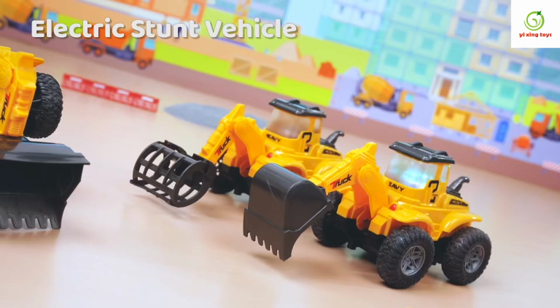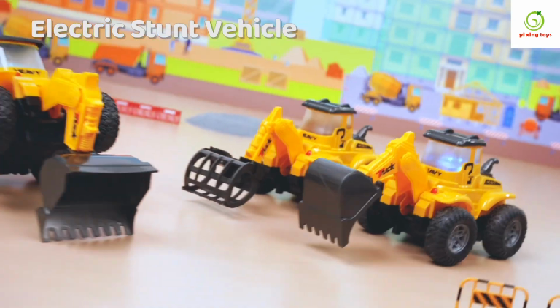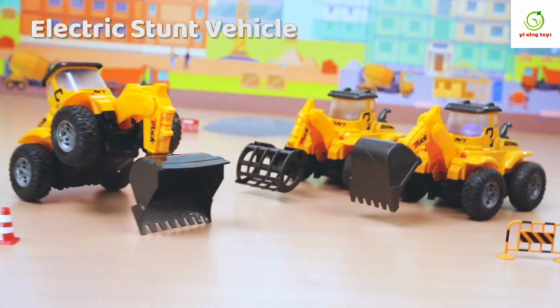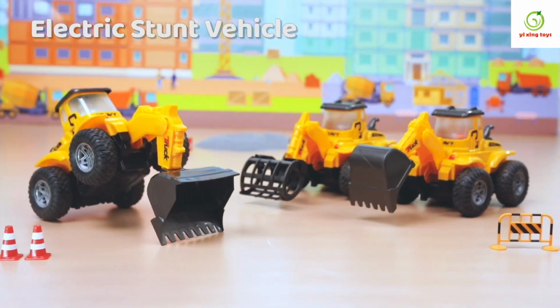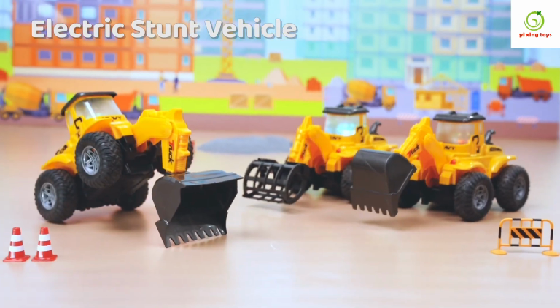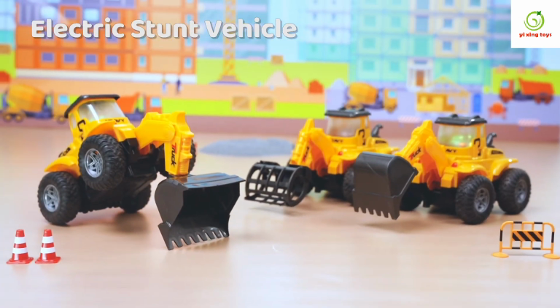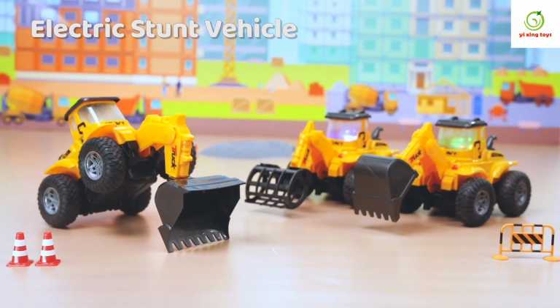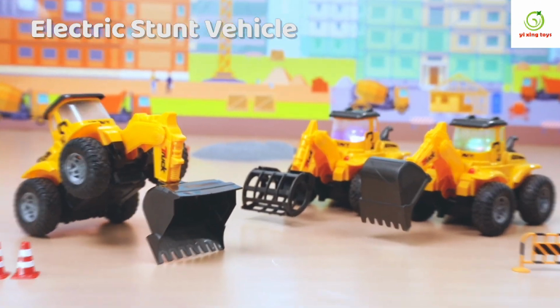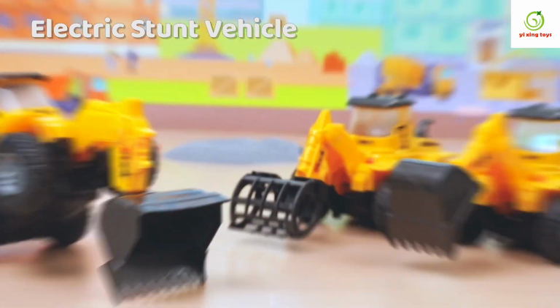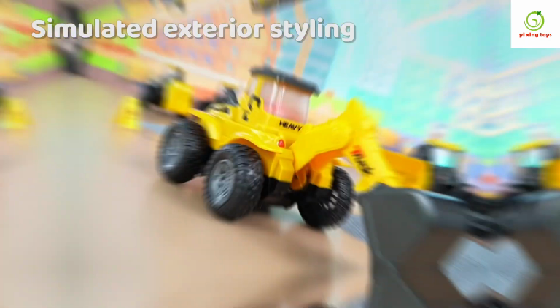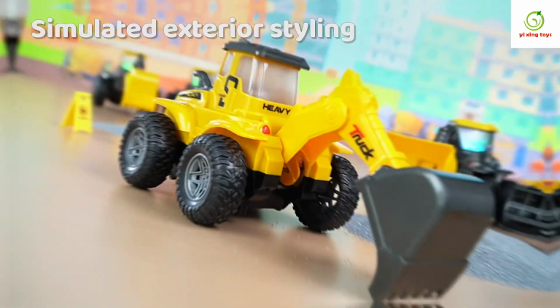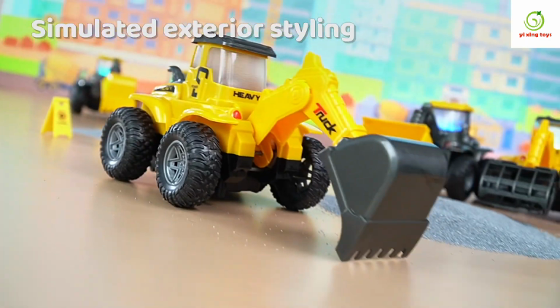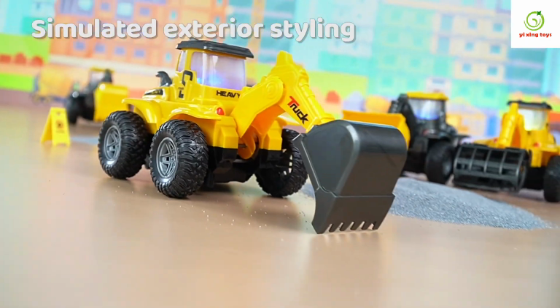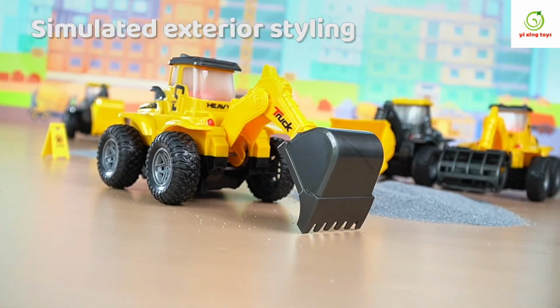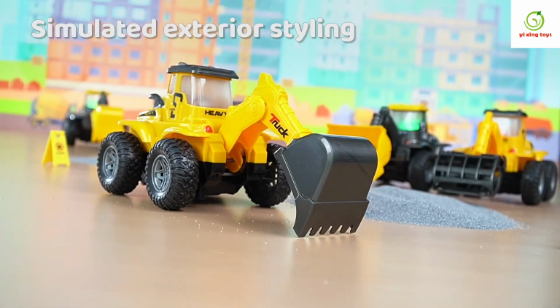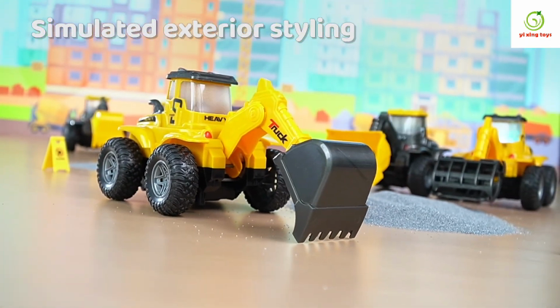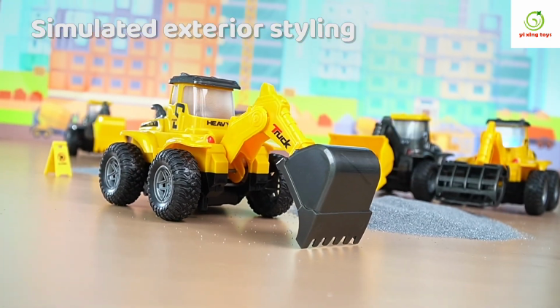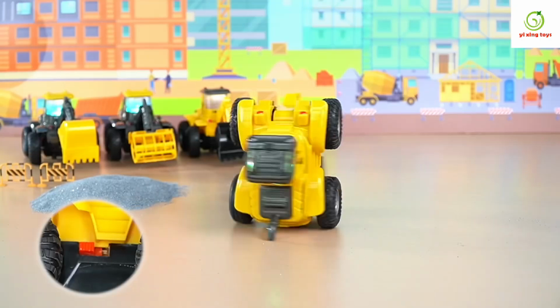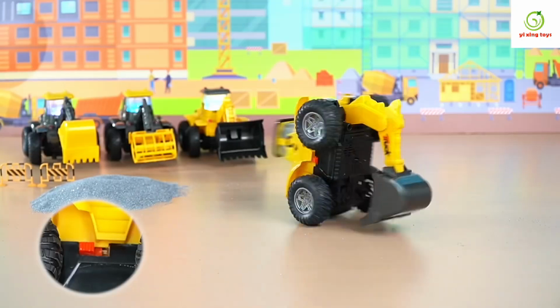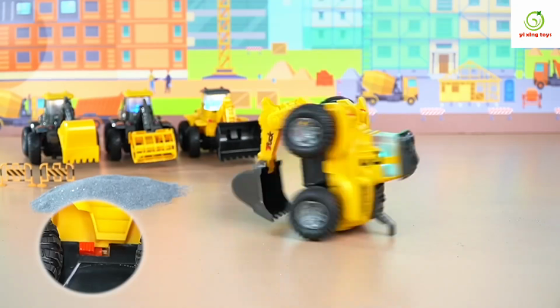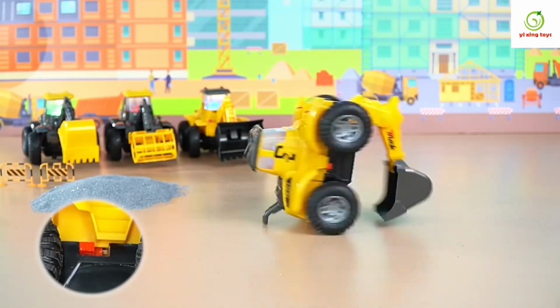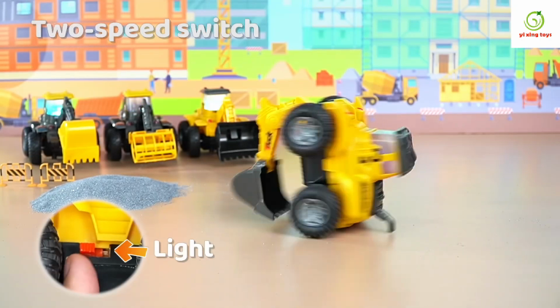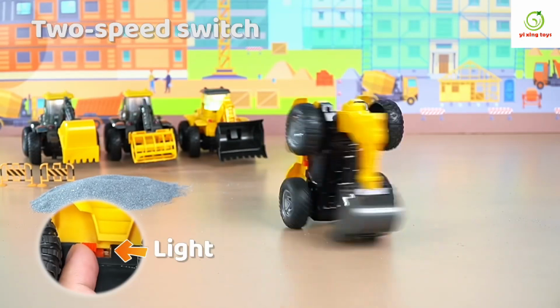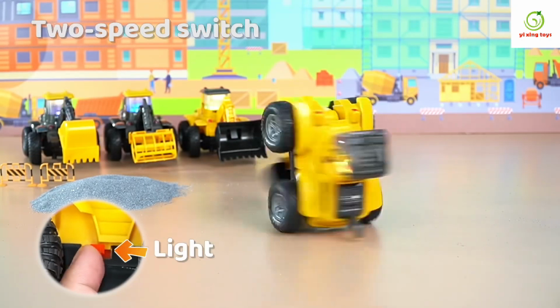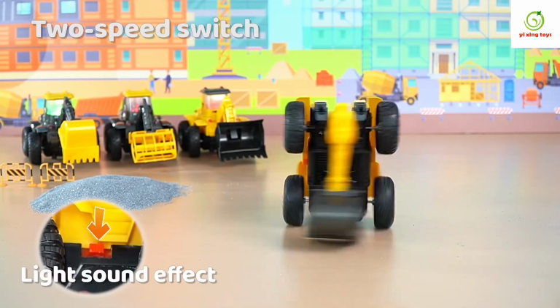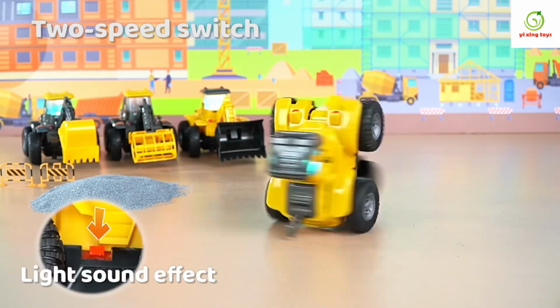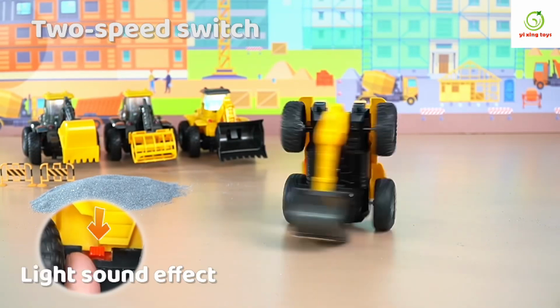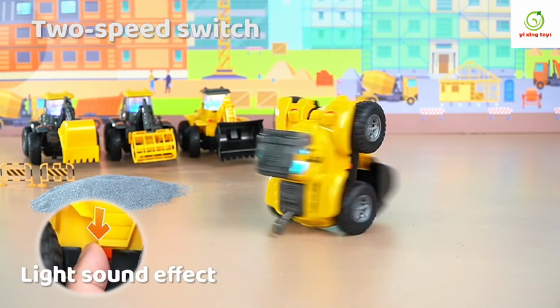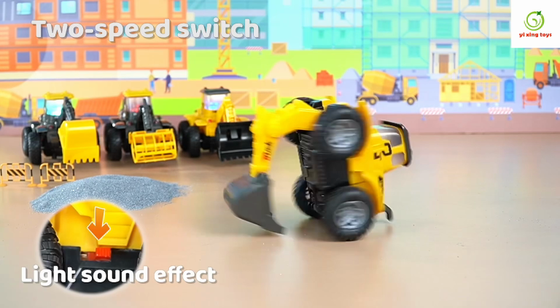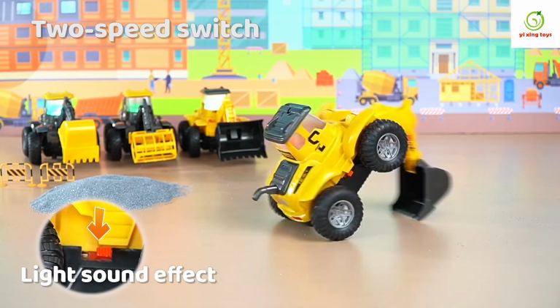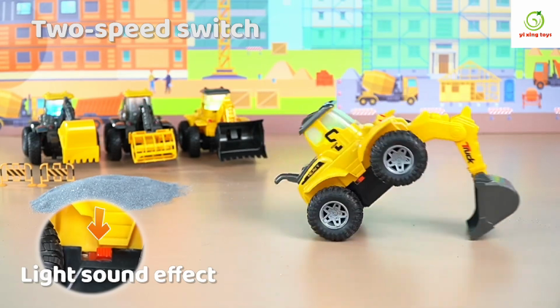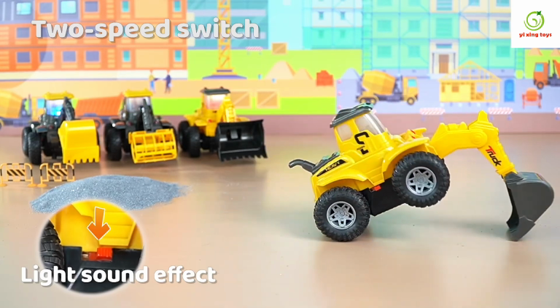Electric Stunt Vehicle with simulated exterior styling, 2-speed switch, light and light sound effects.